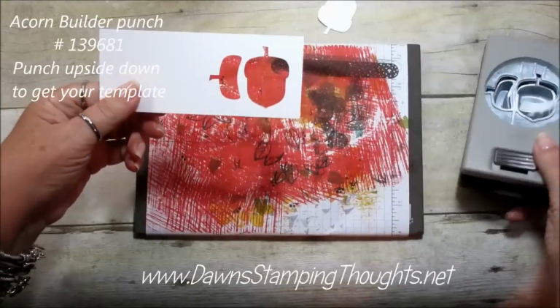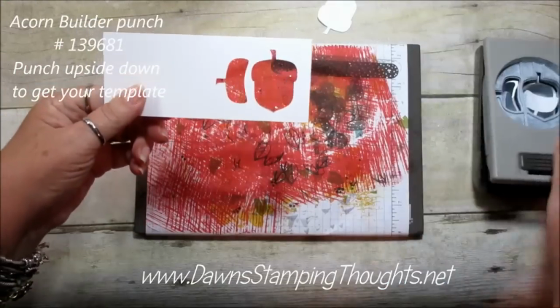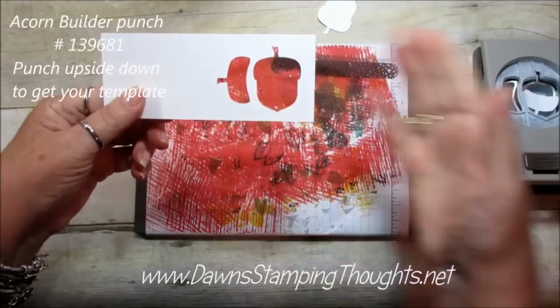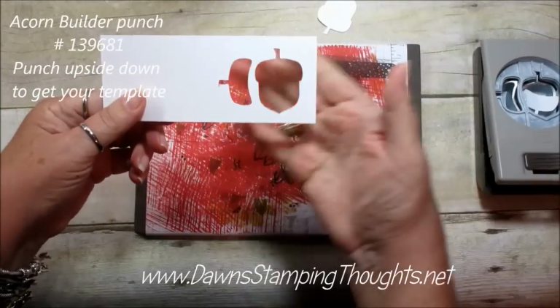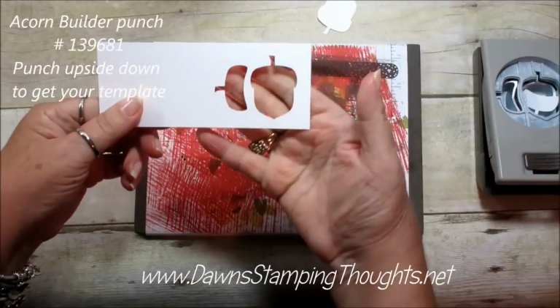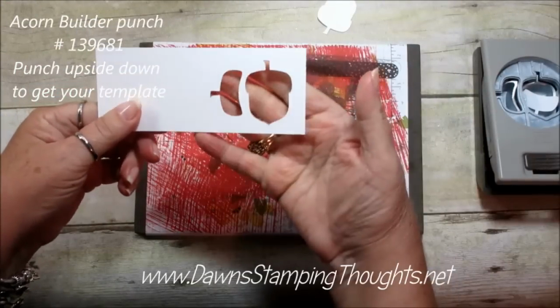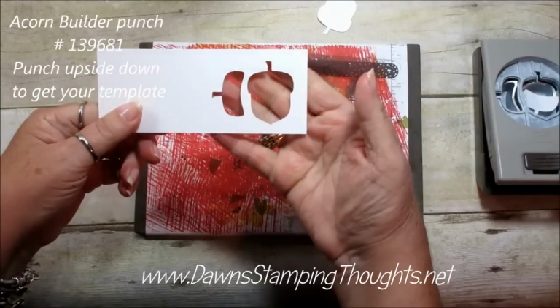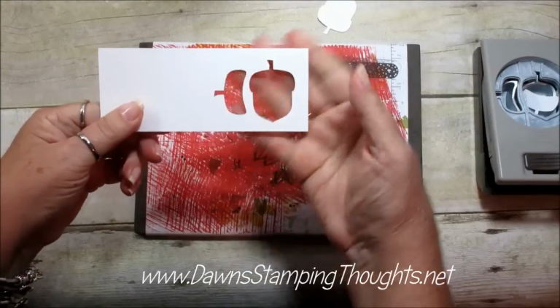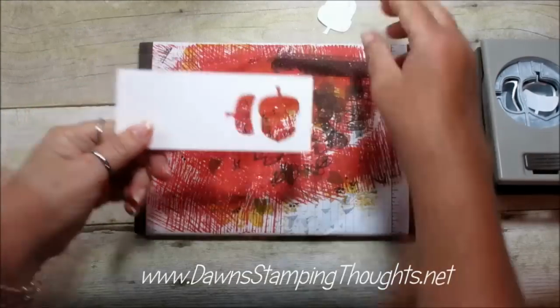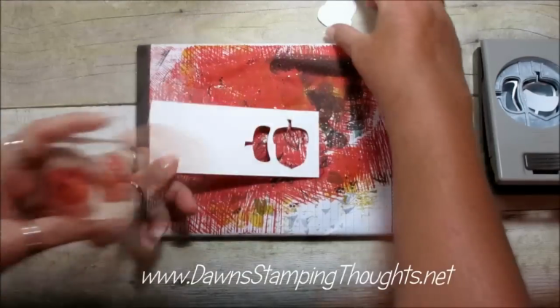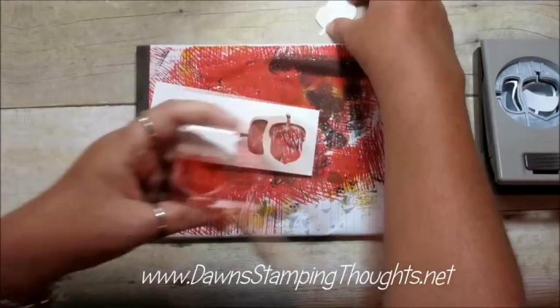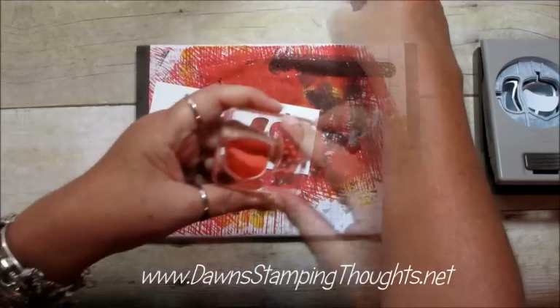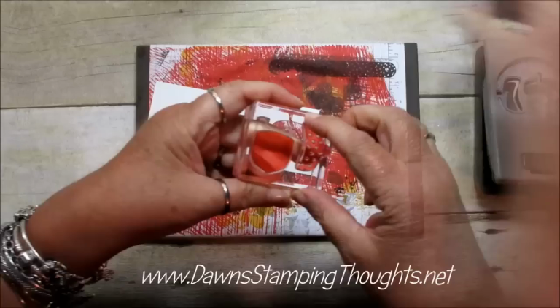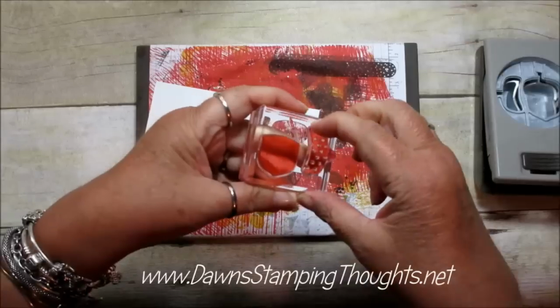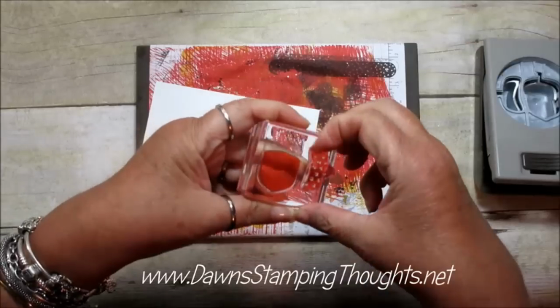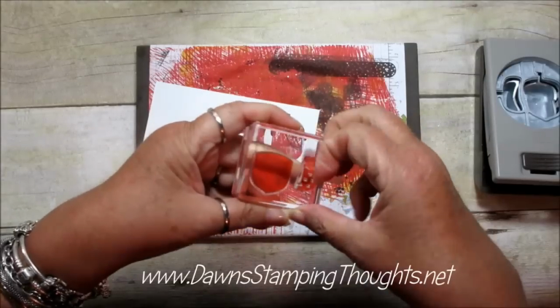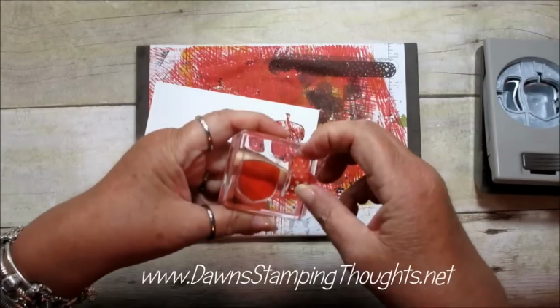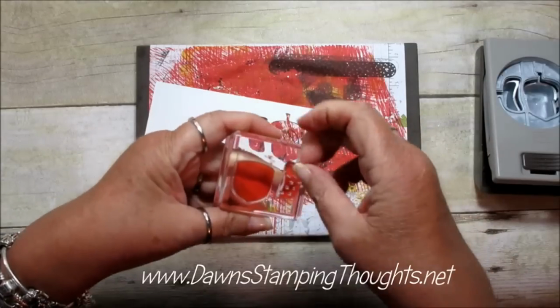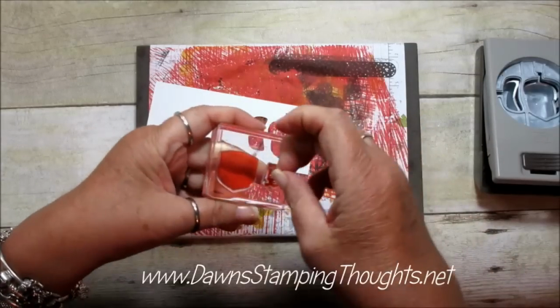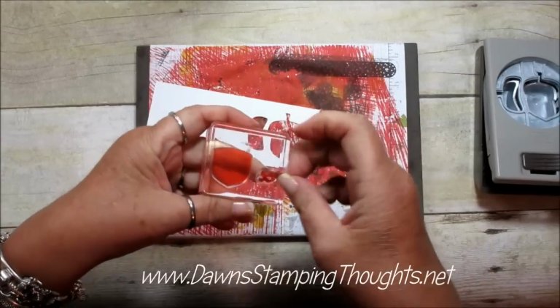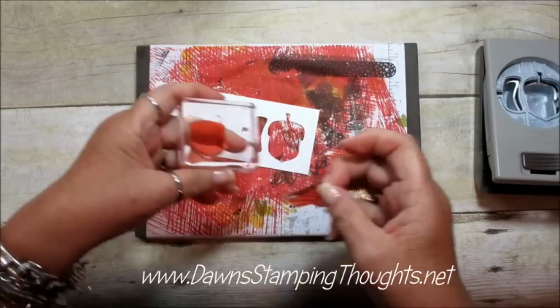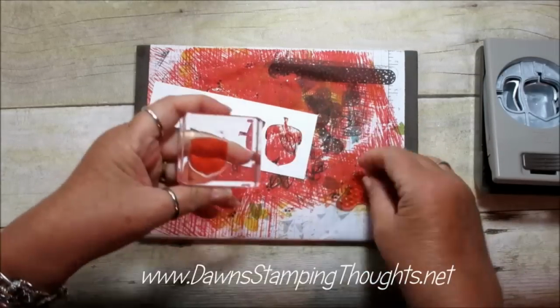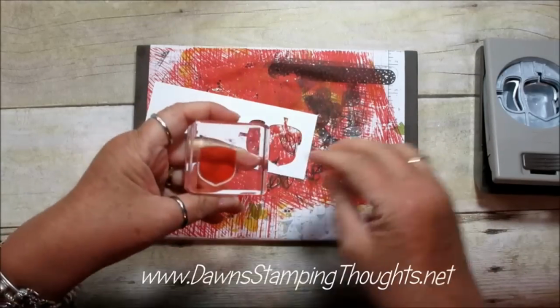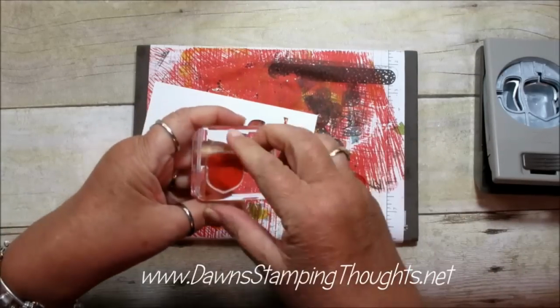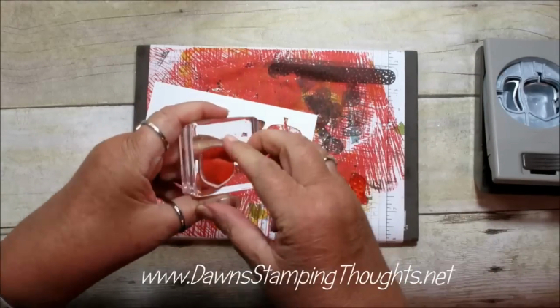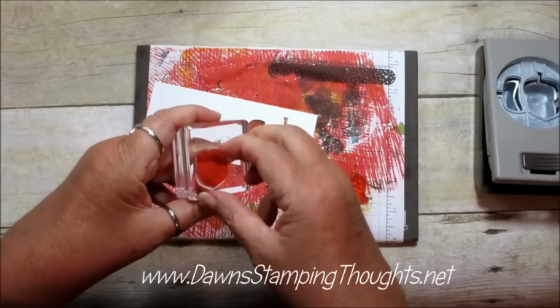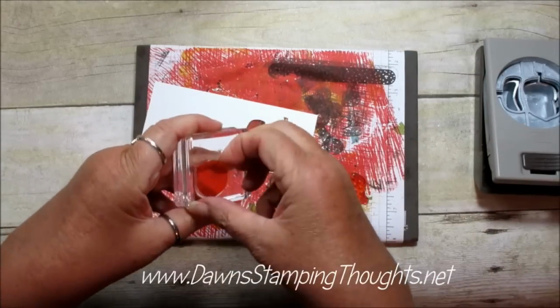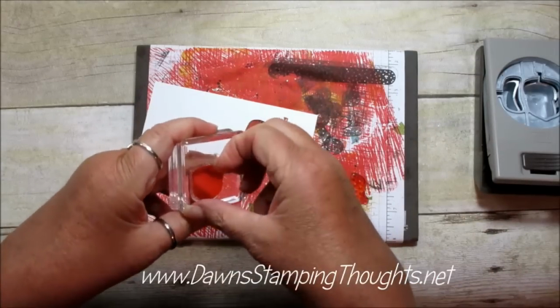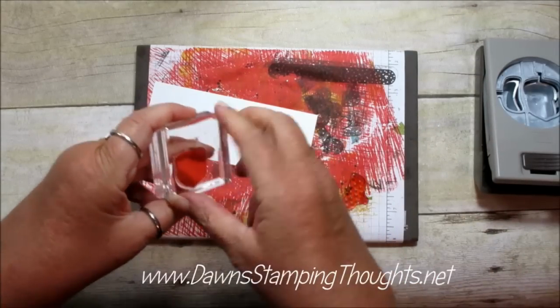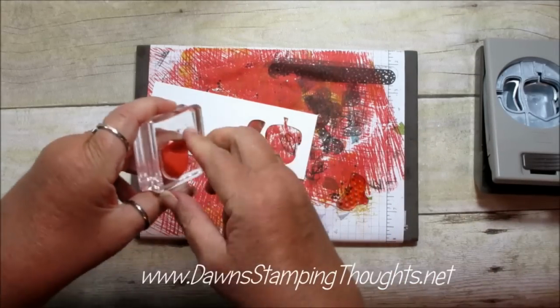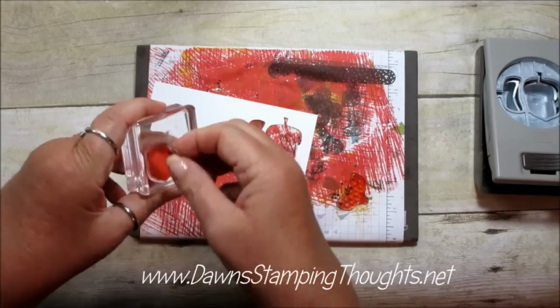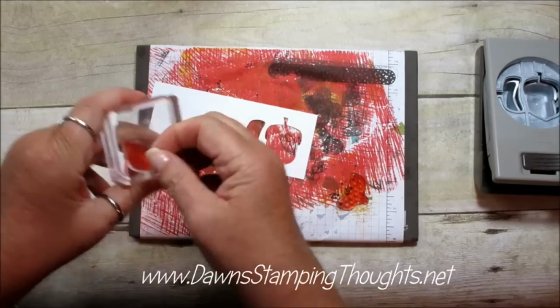So this is going to be your template. I already have my stamps on my block but I'm going to take them off so I can show you how to do this.